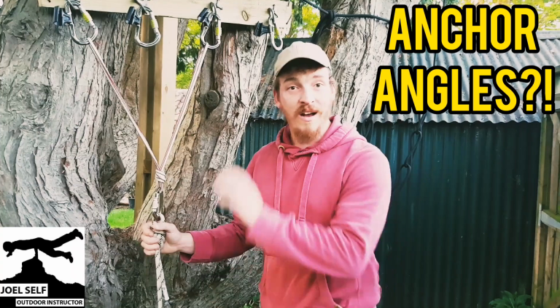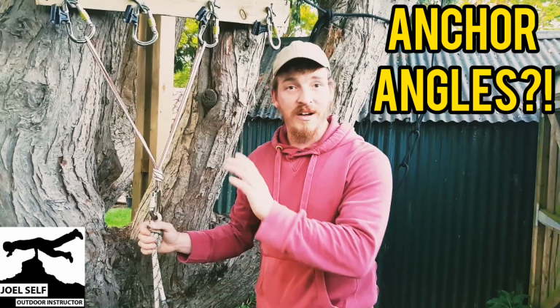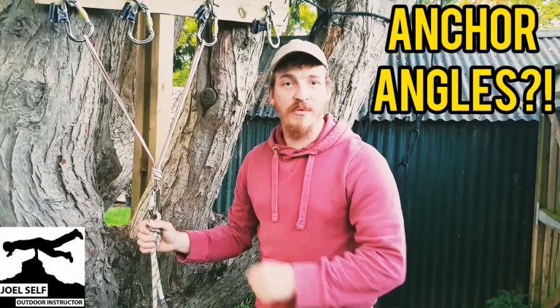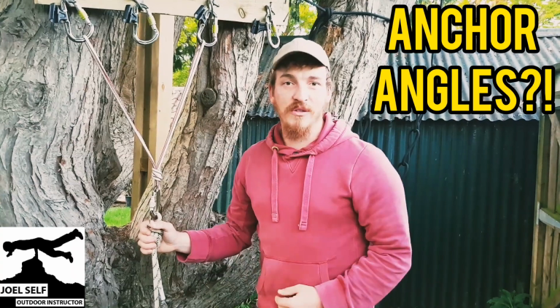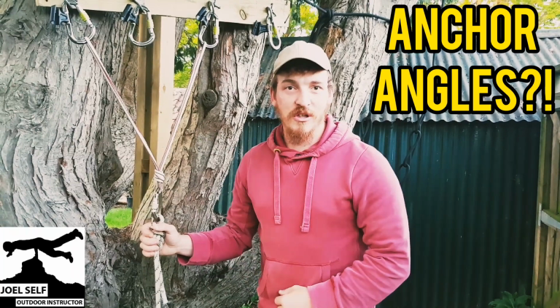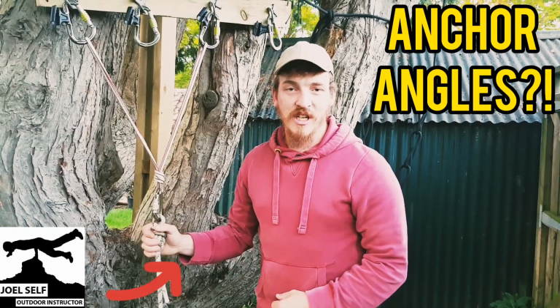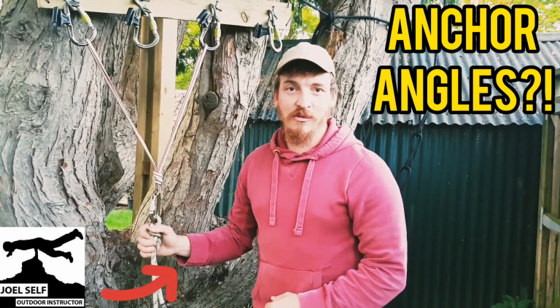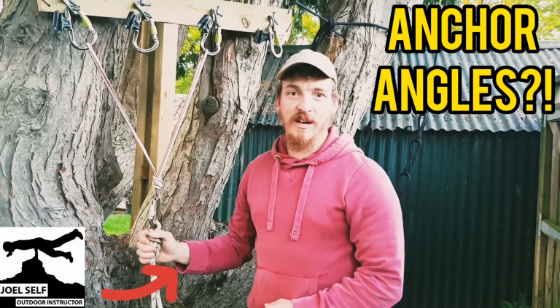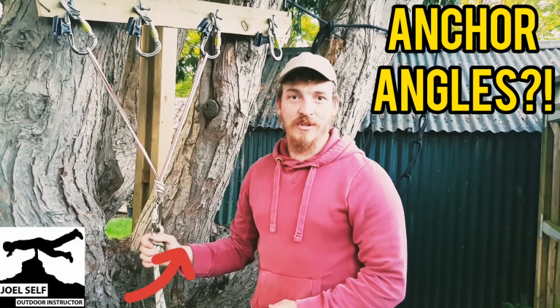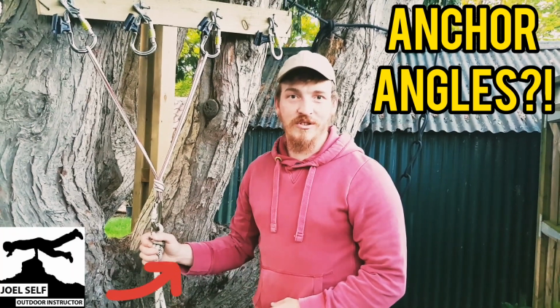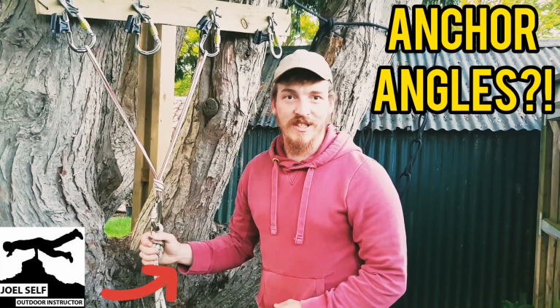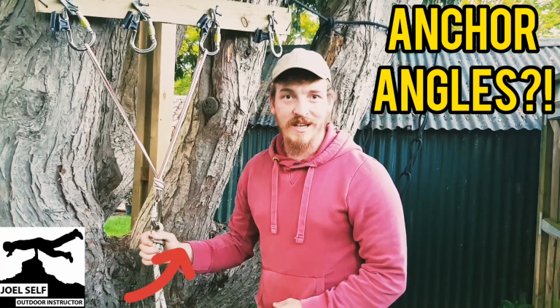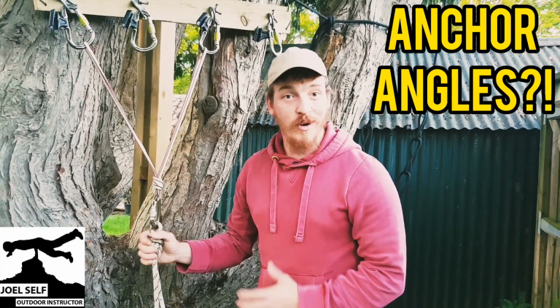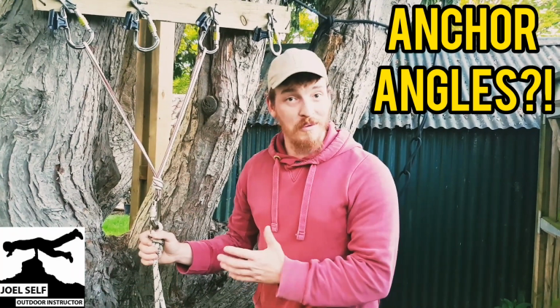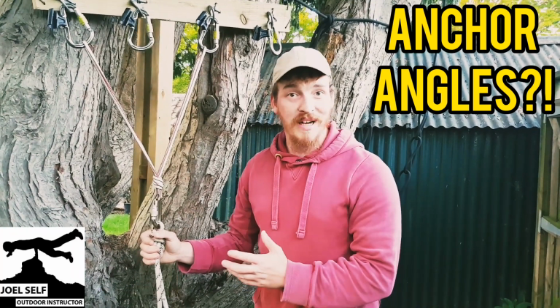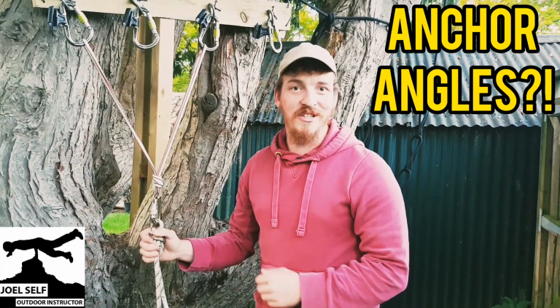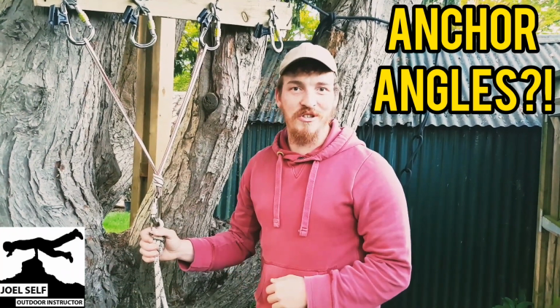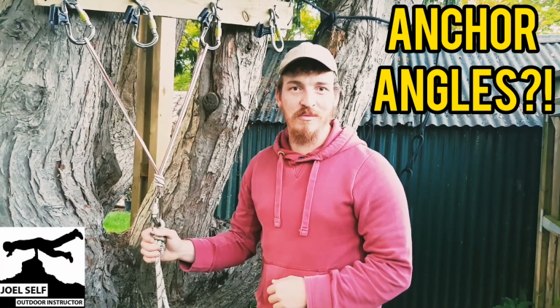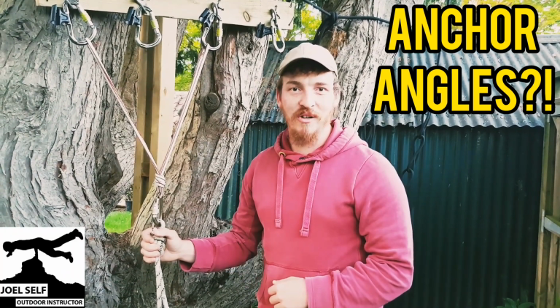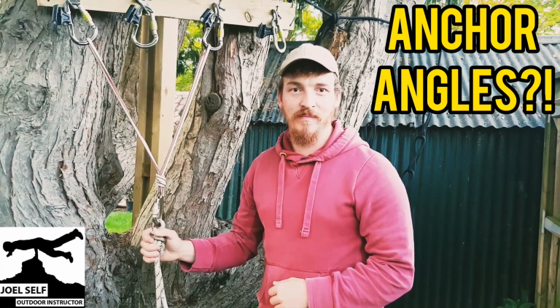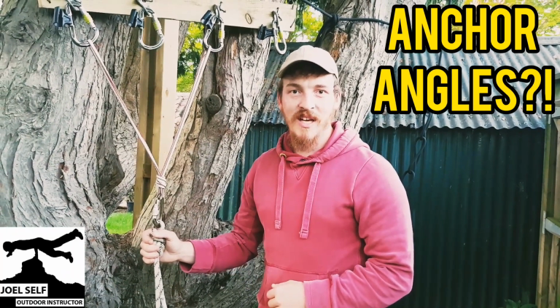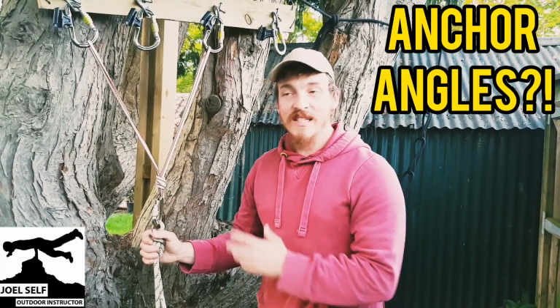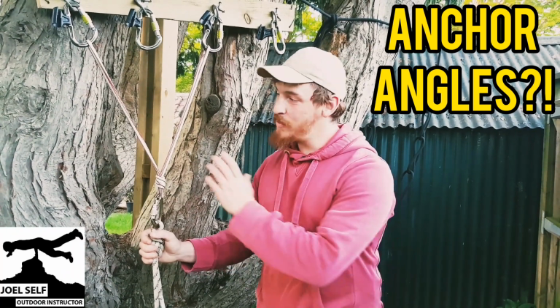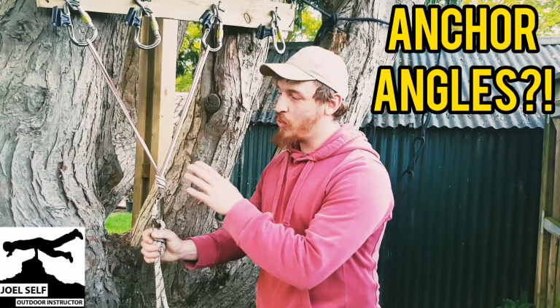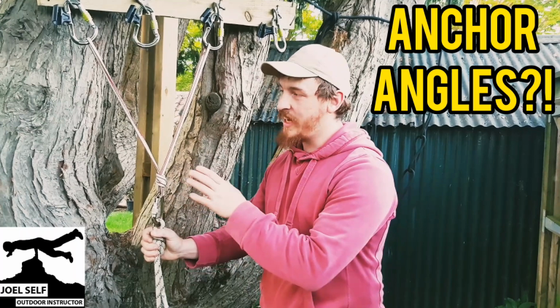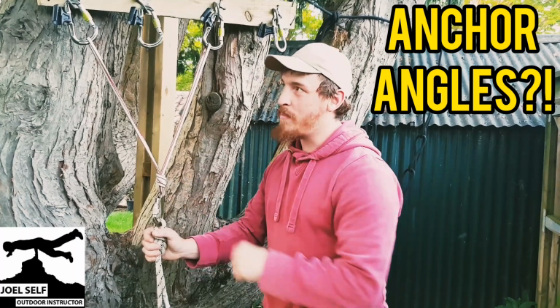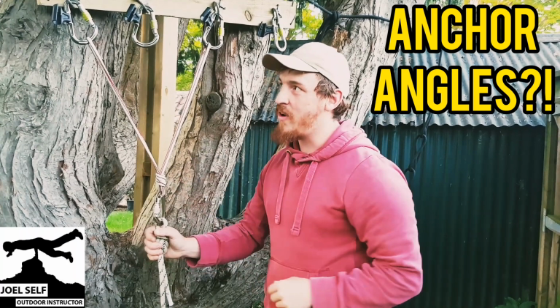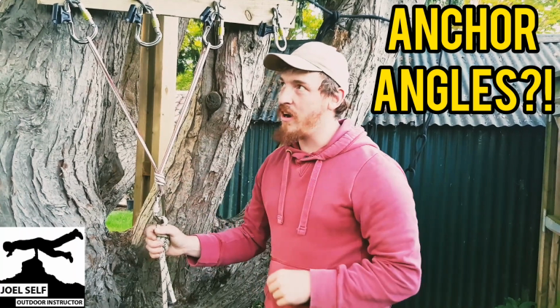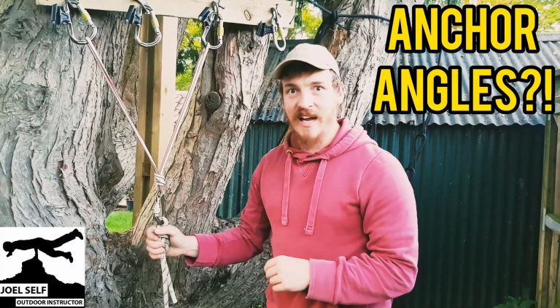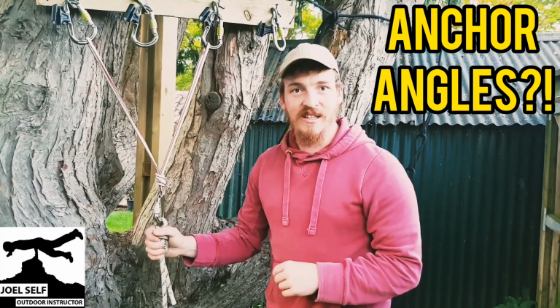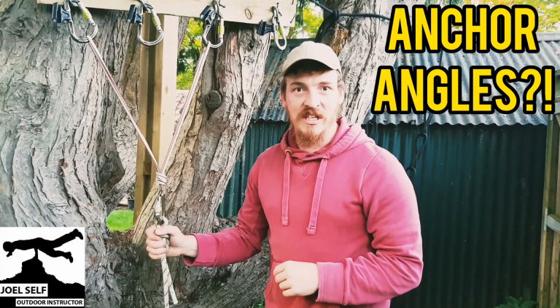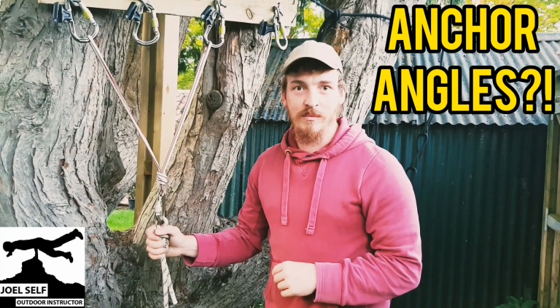Hi there folks, Joel Self, Outdoor Instructor here. Welcome back to the YouTube channel. Today we're talking about our anchor systems.